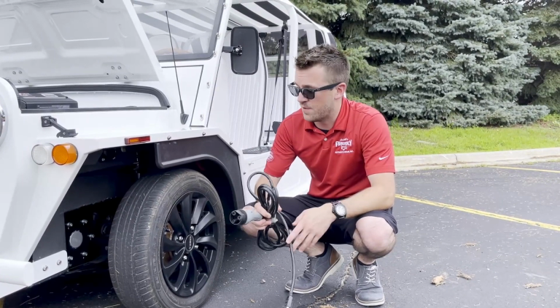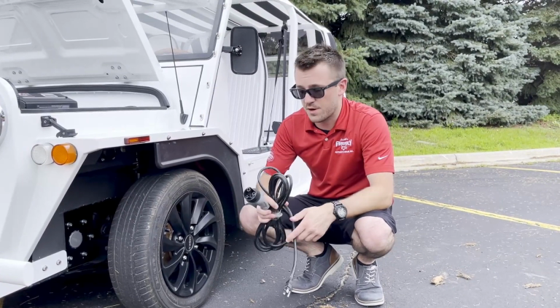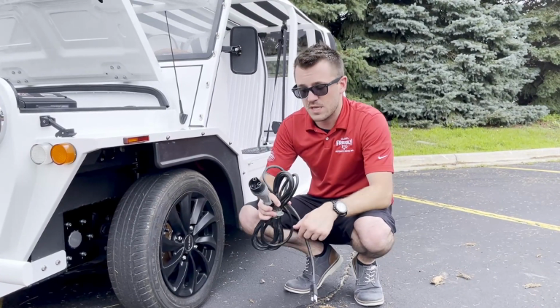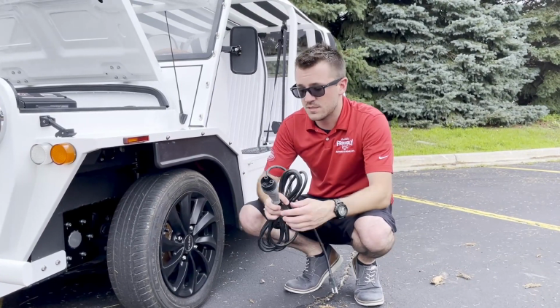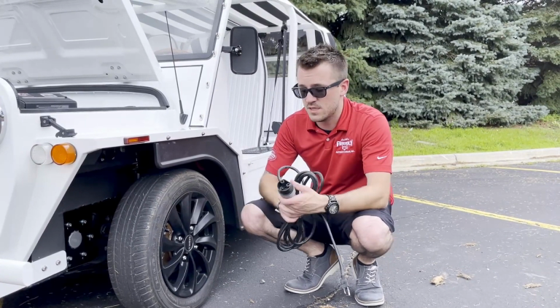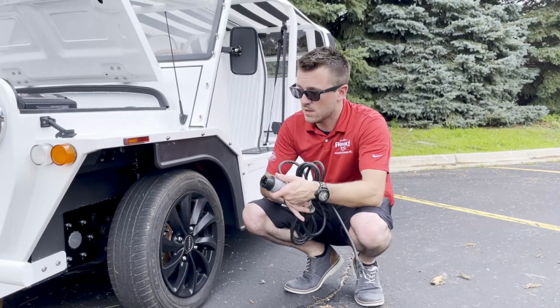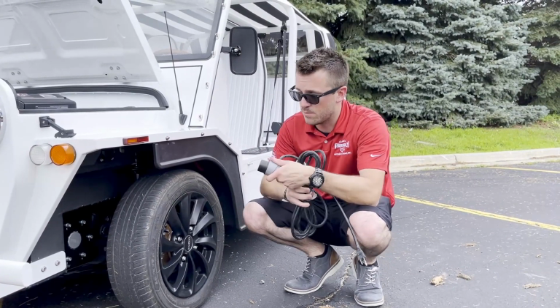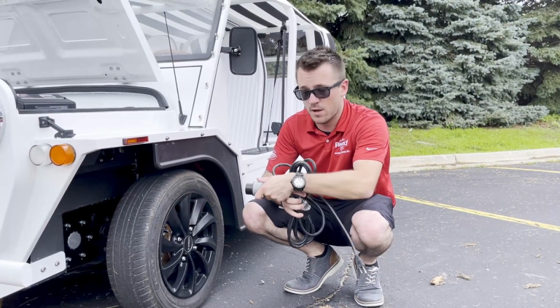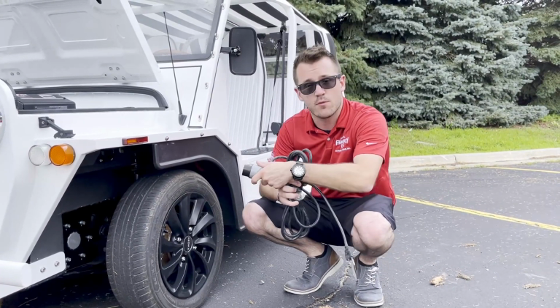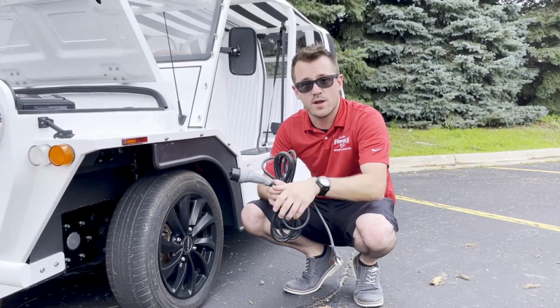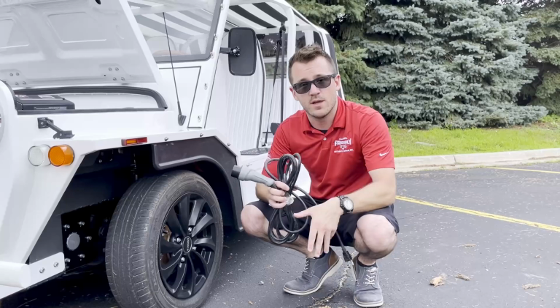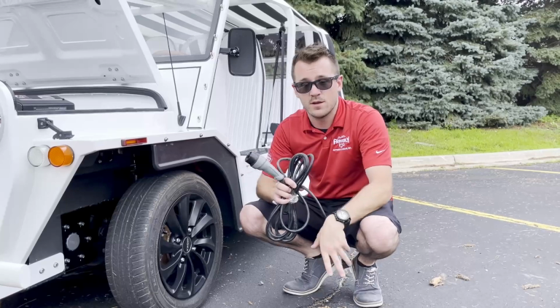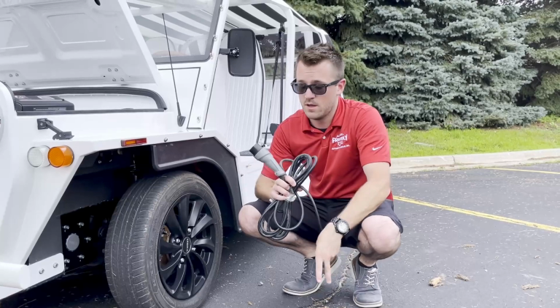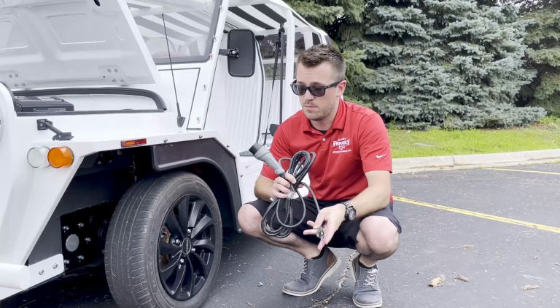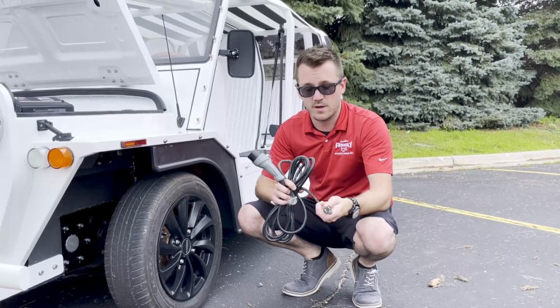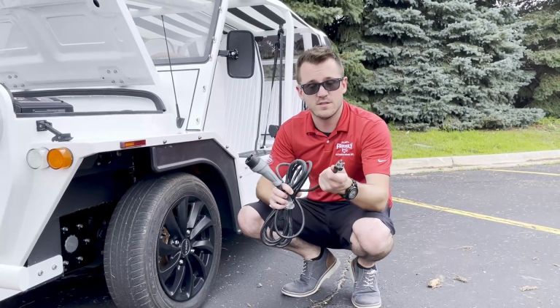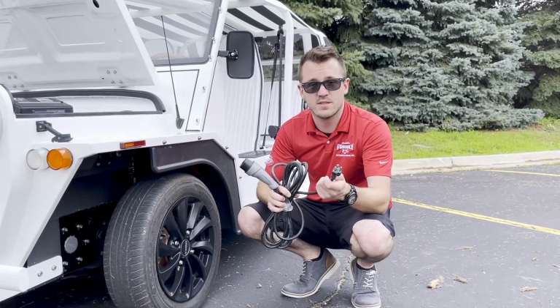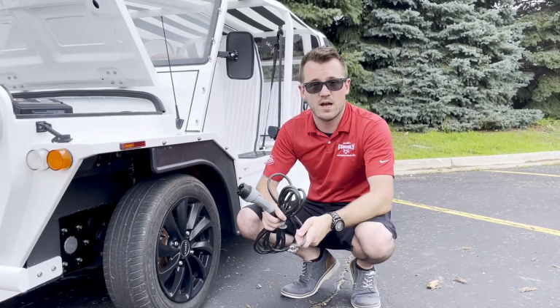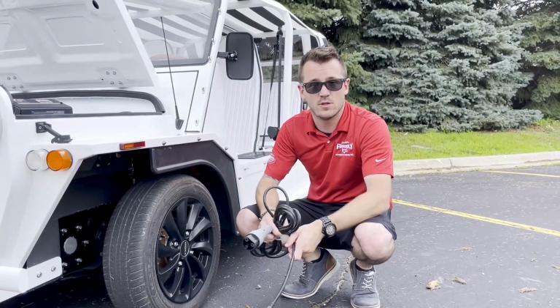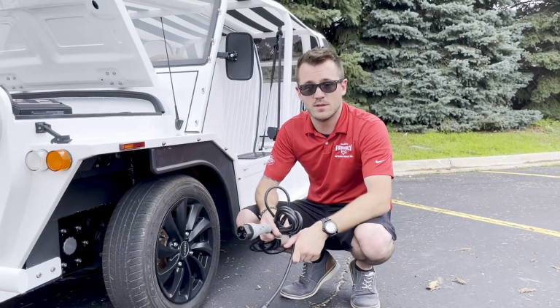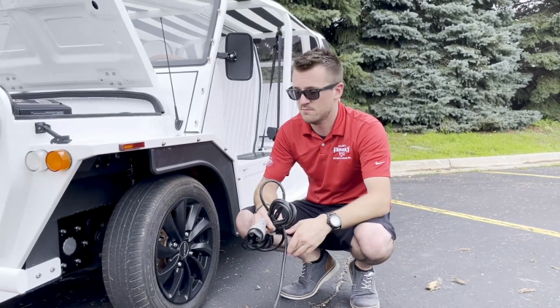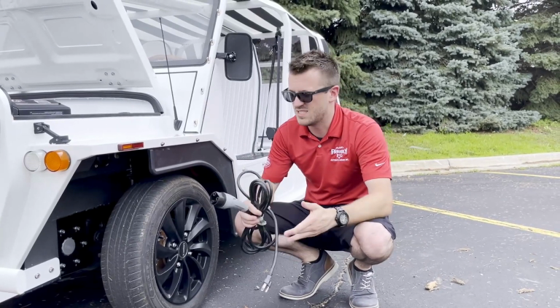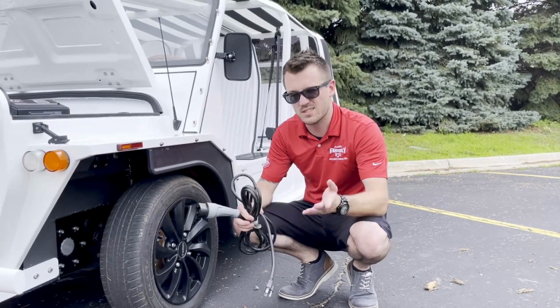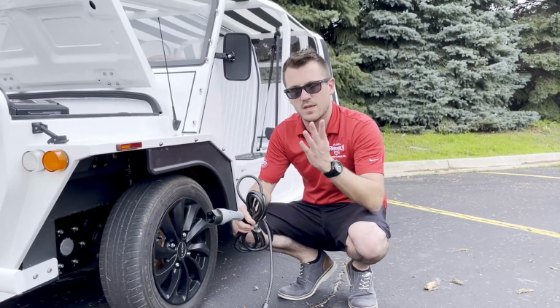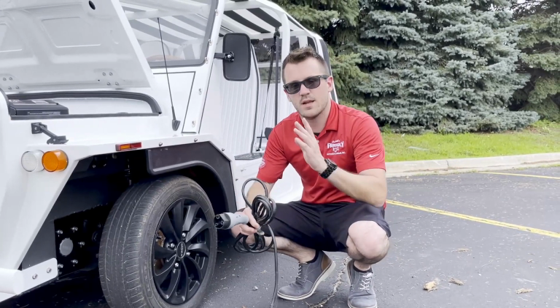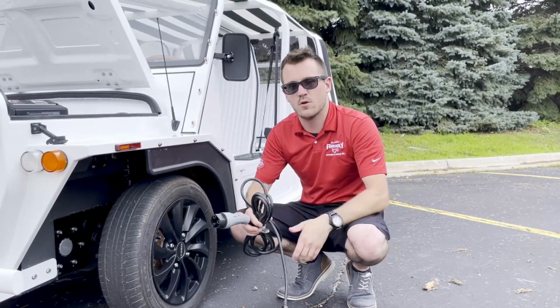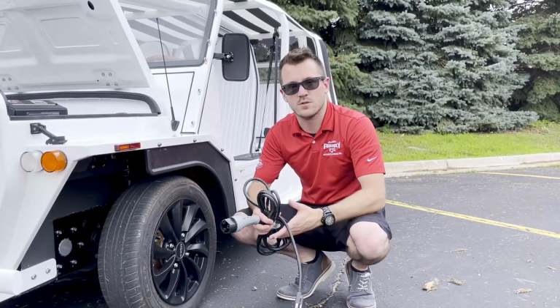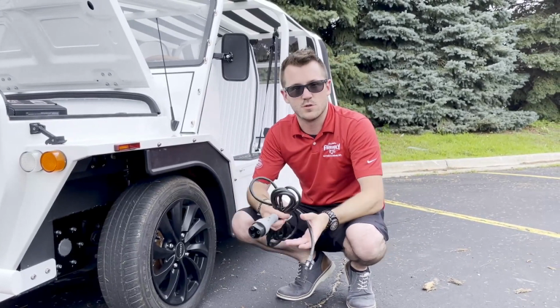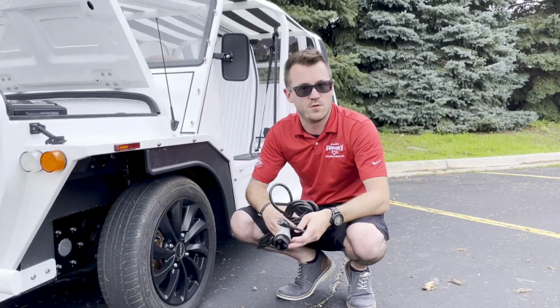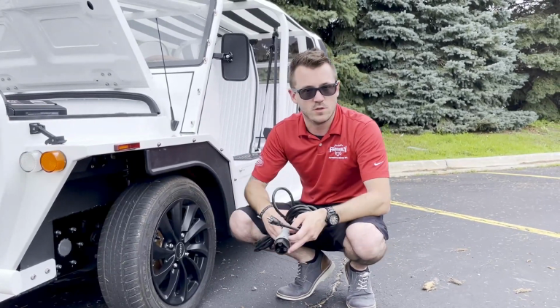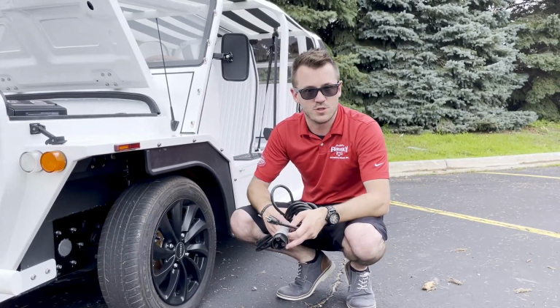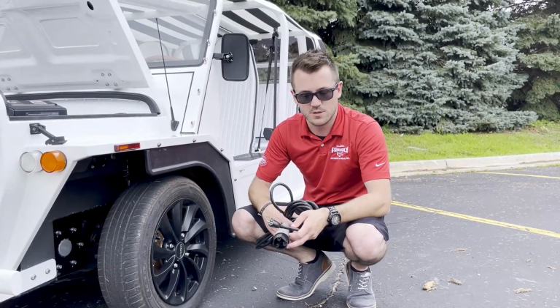It's very easy — plug it right in, plug it into the outlet, and six to eight hours you're fully charged.